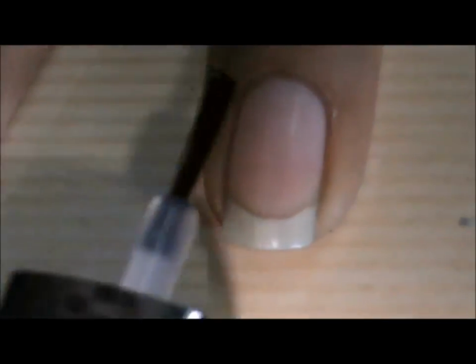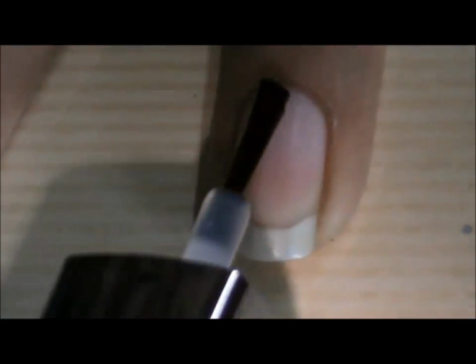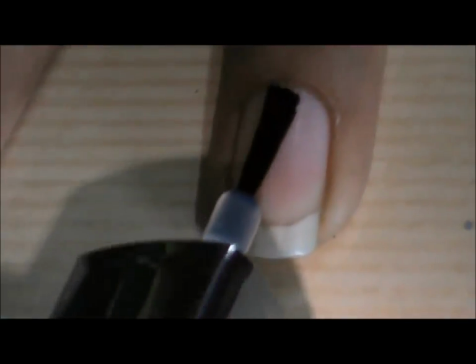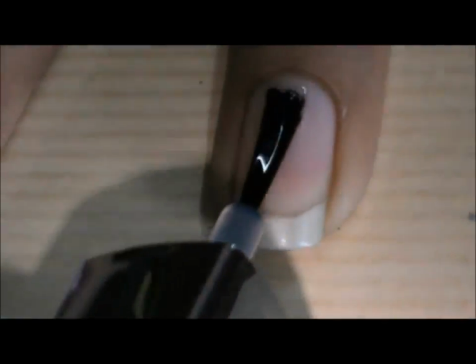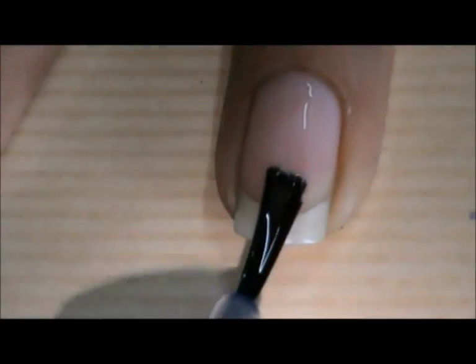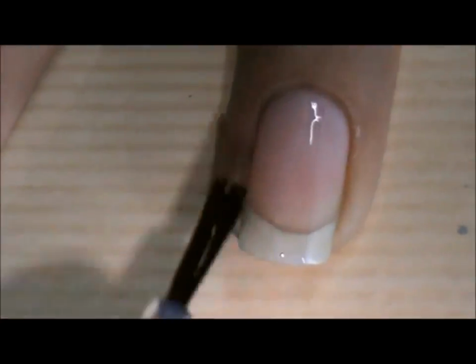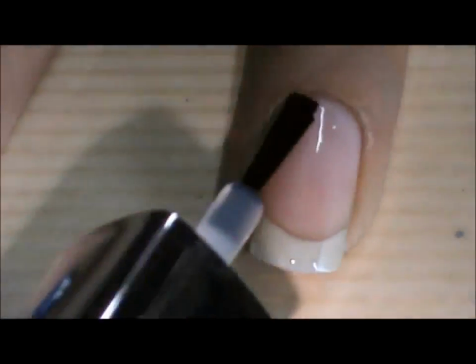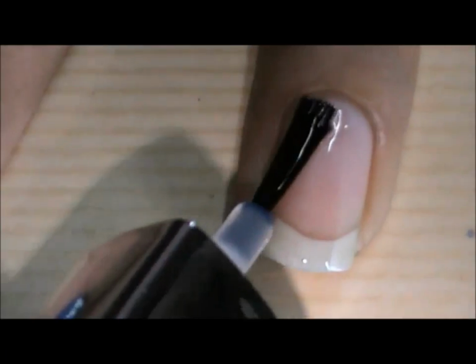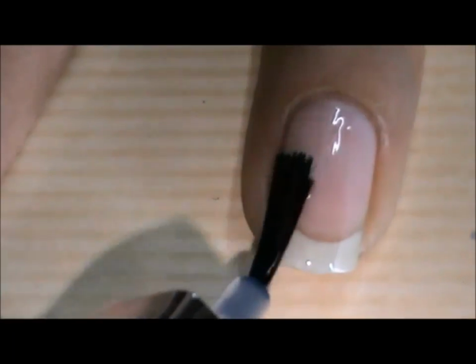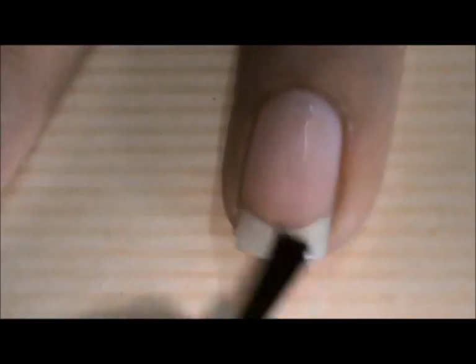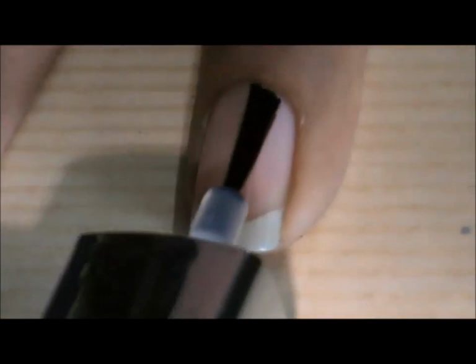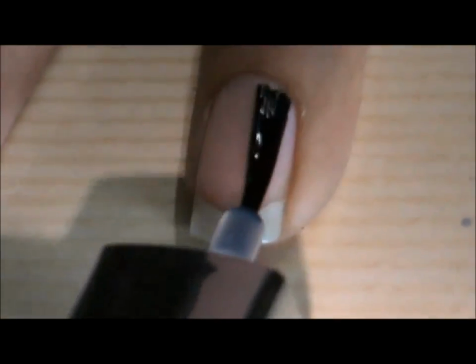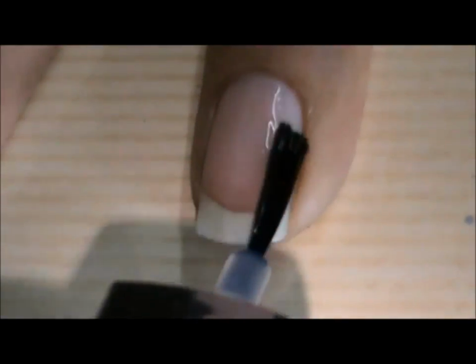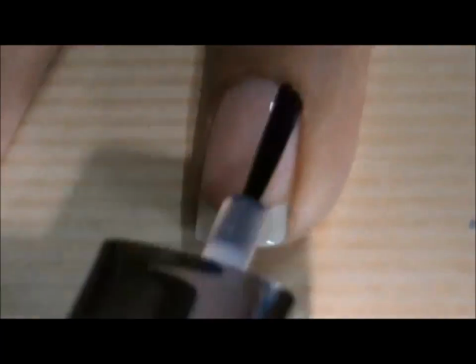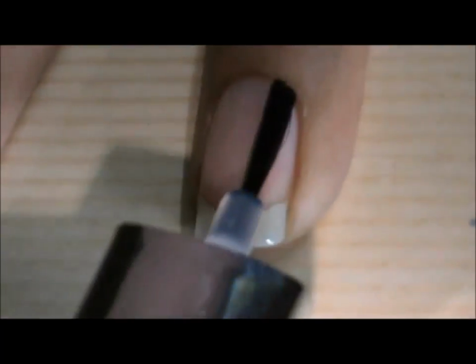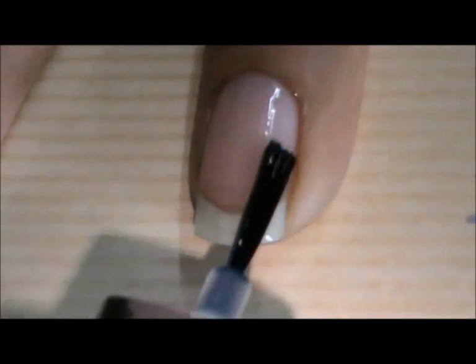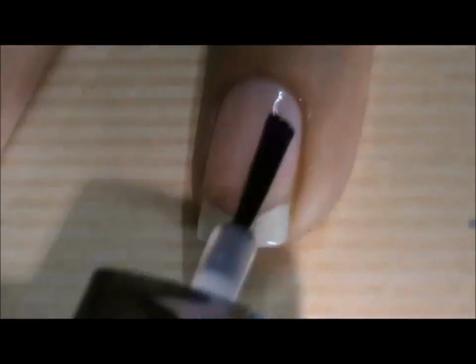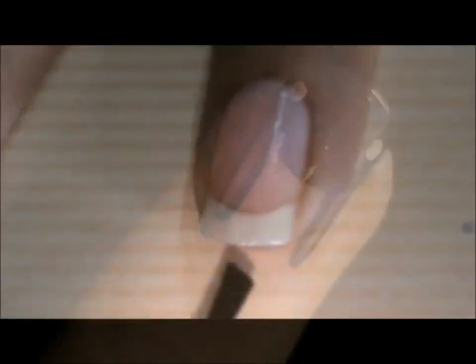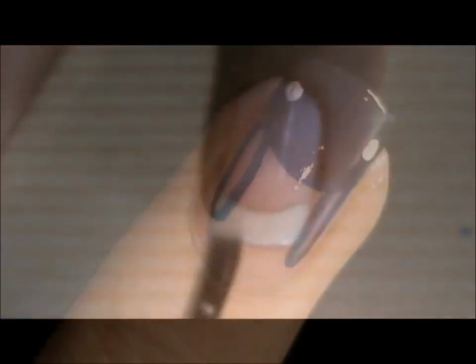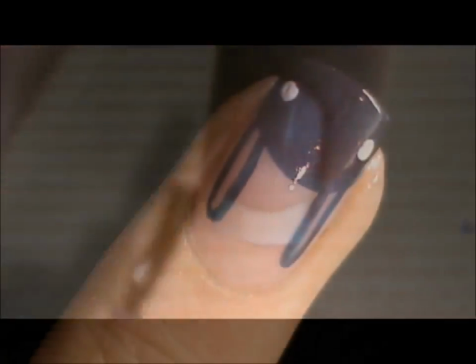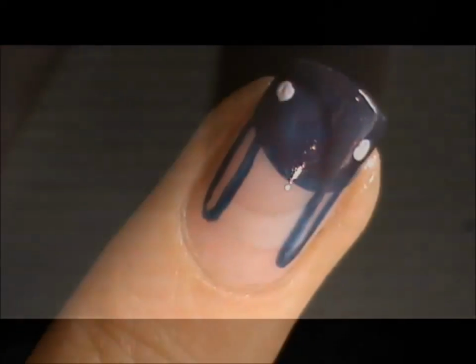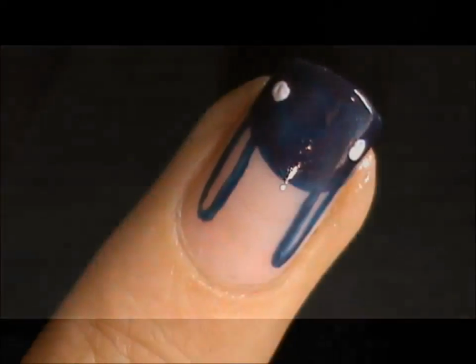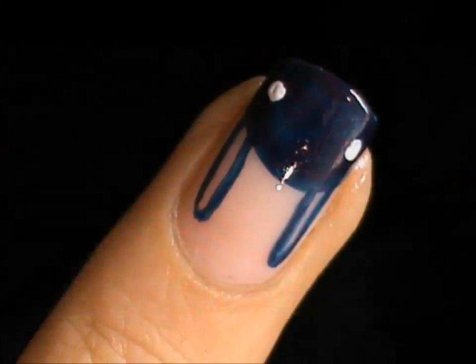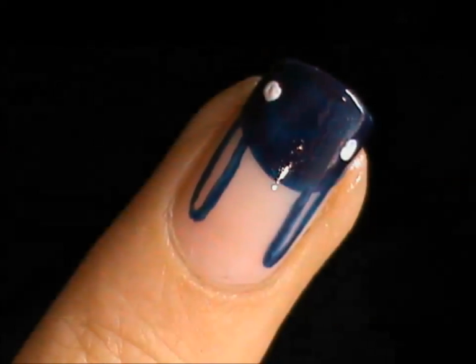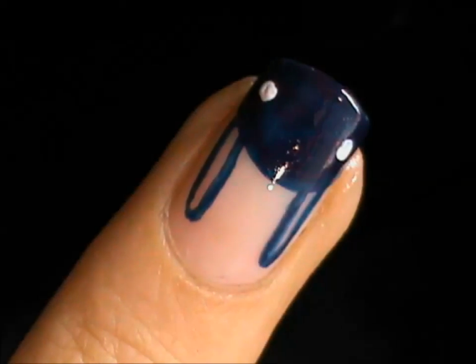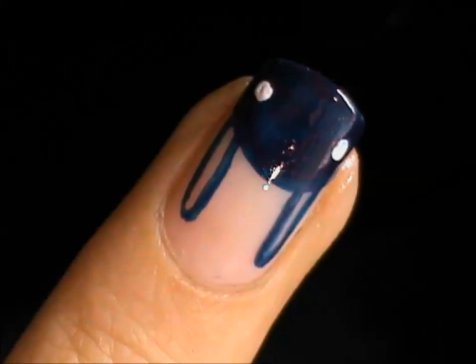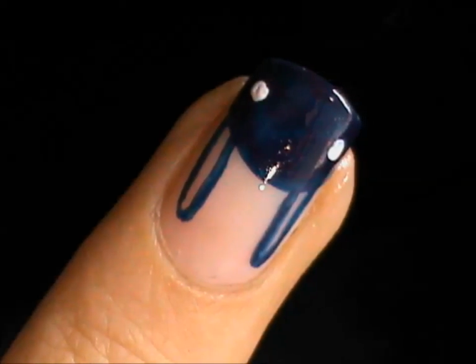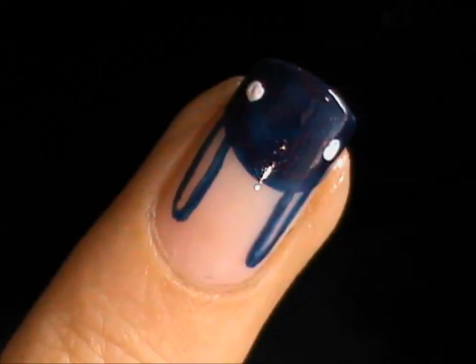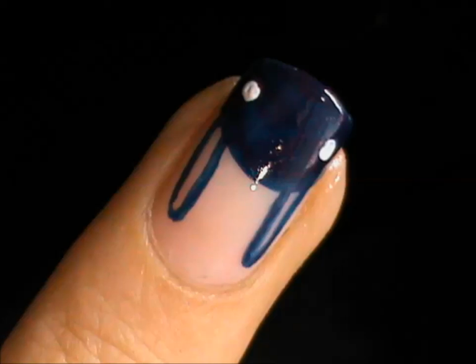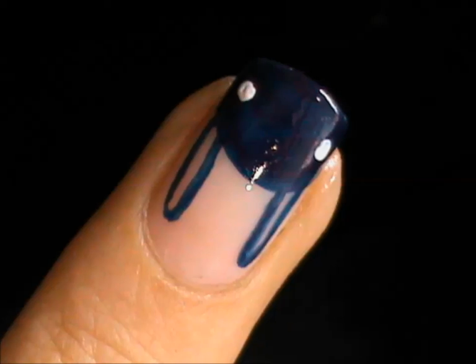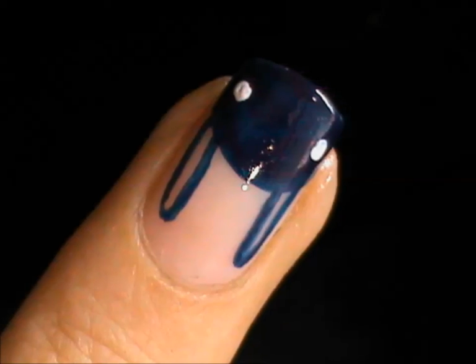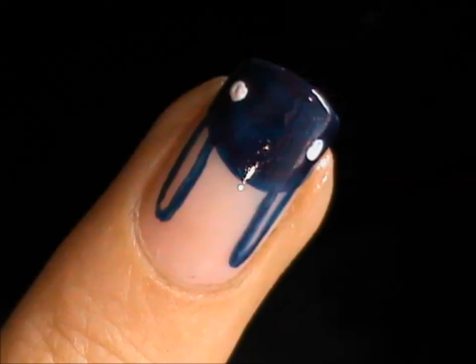To create this nail design, first prep up your nails and apply a base coat. First, let's try out the cute bunny pattern on the accent nail.